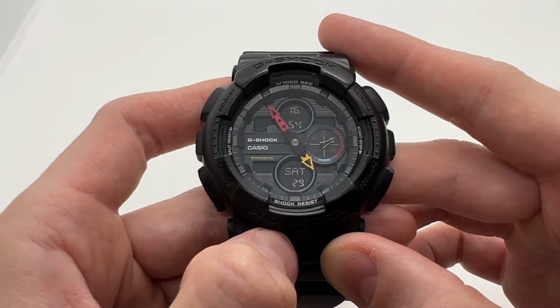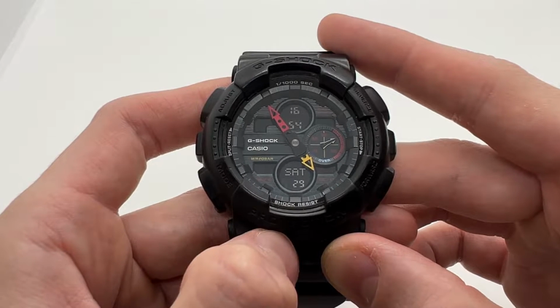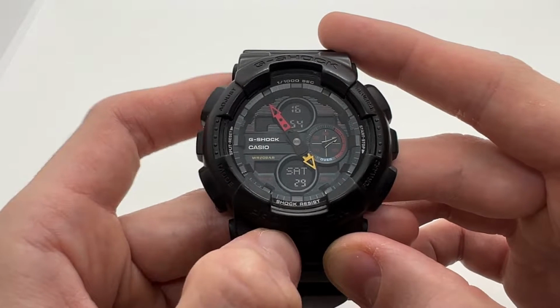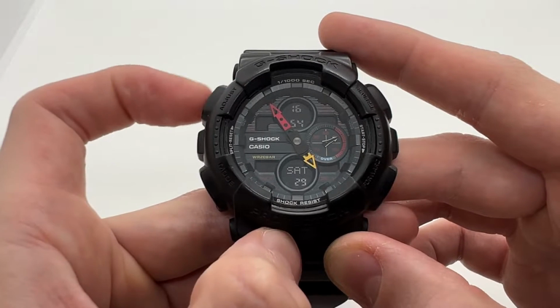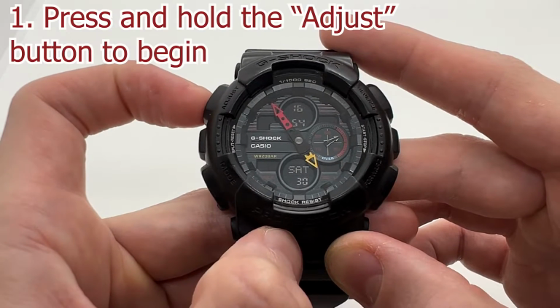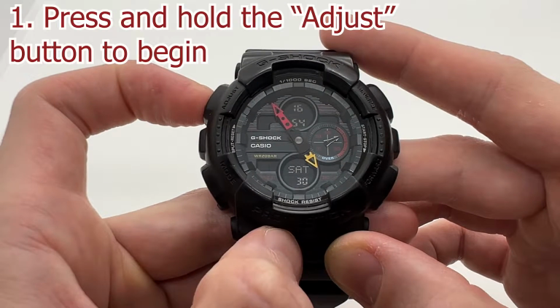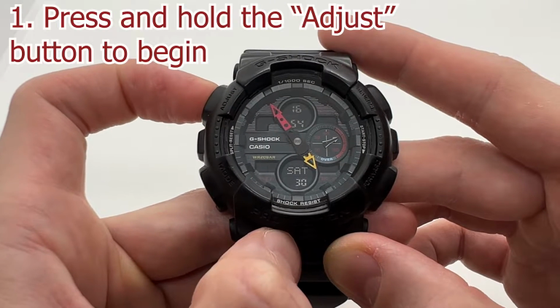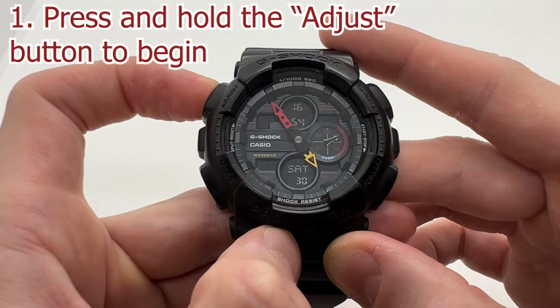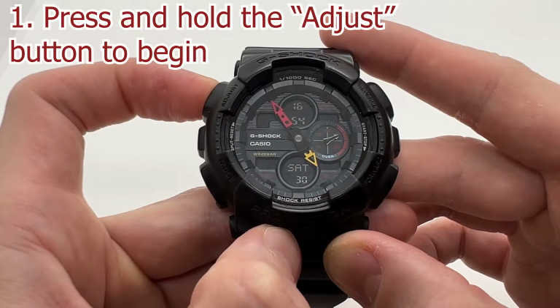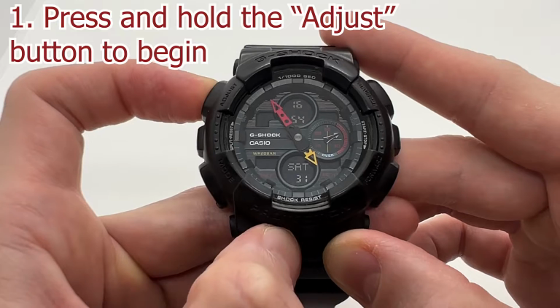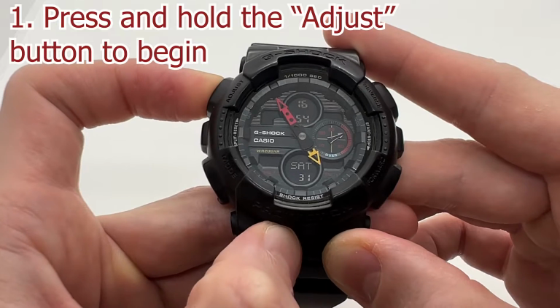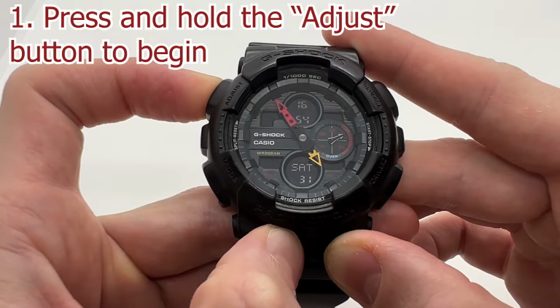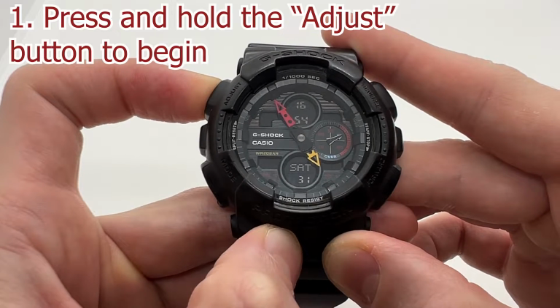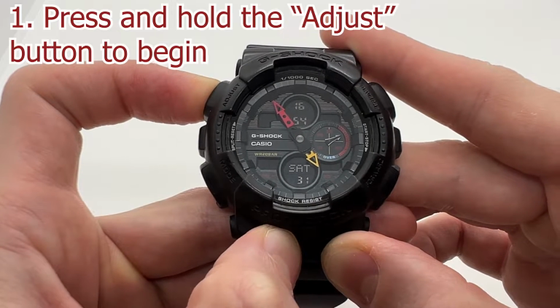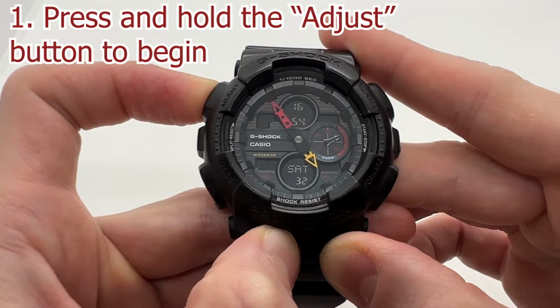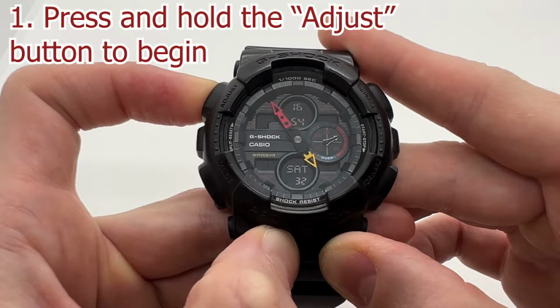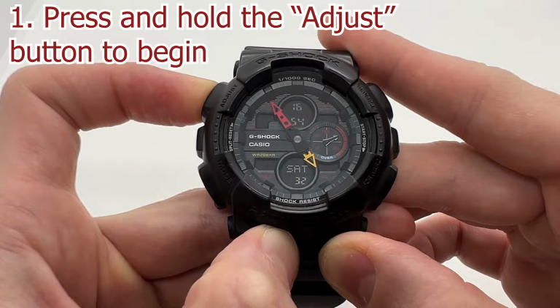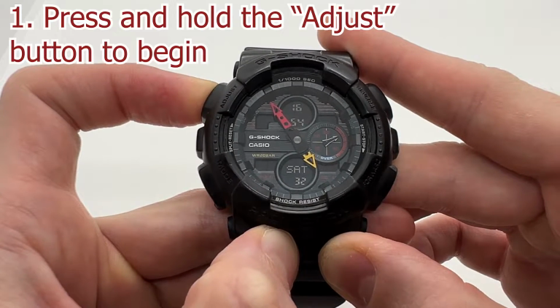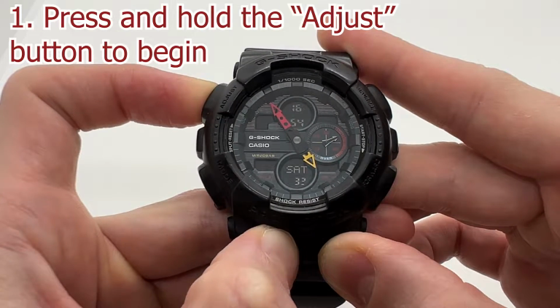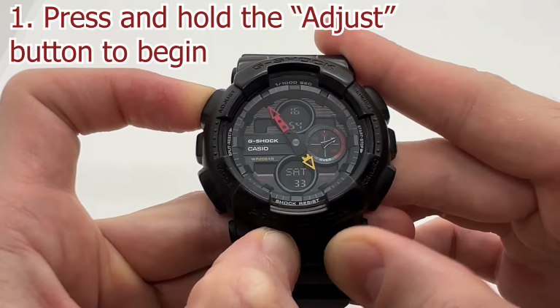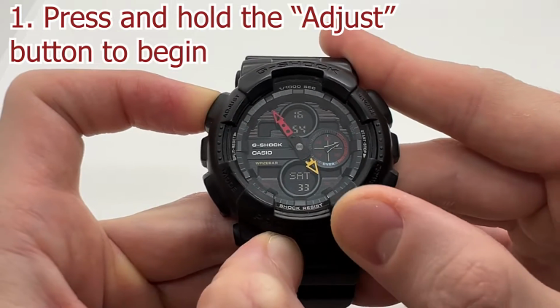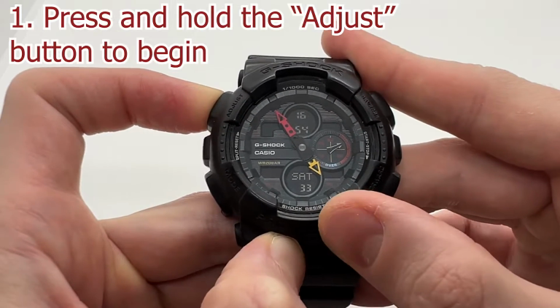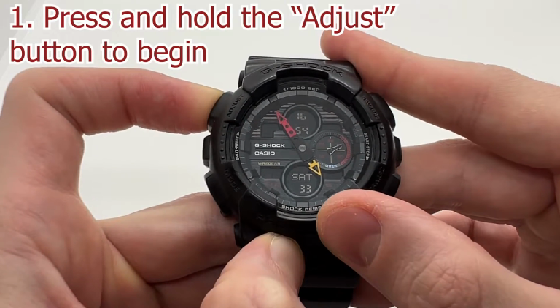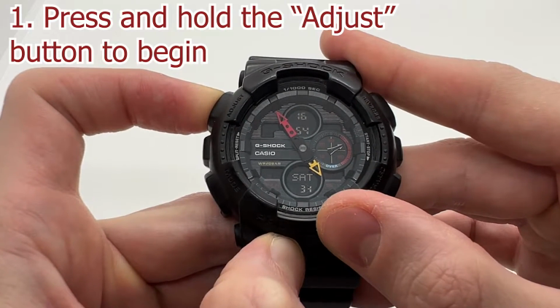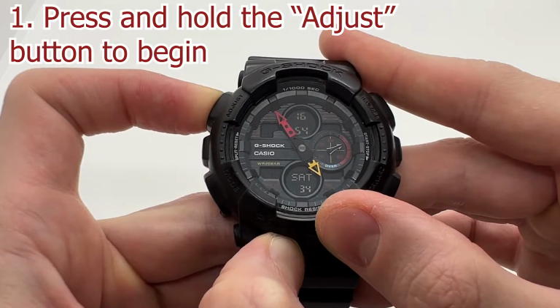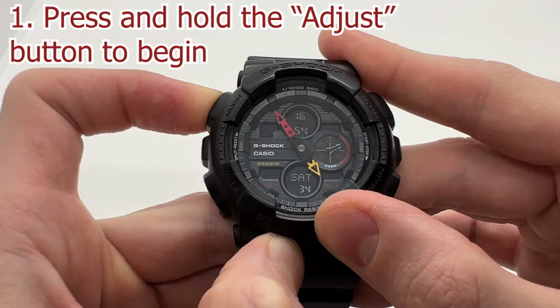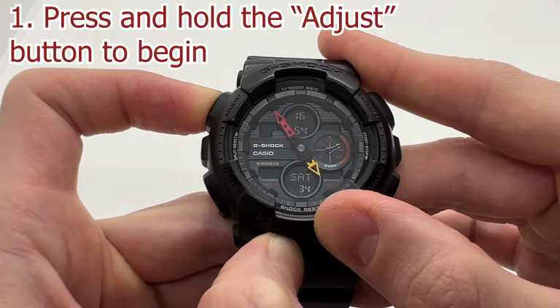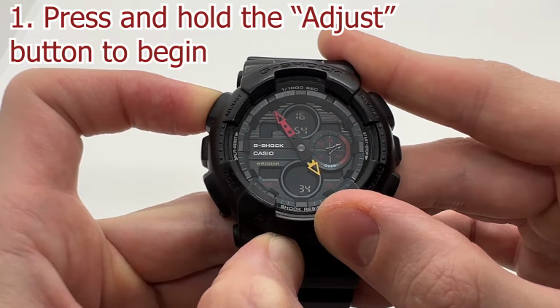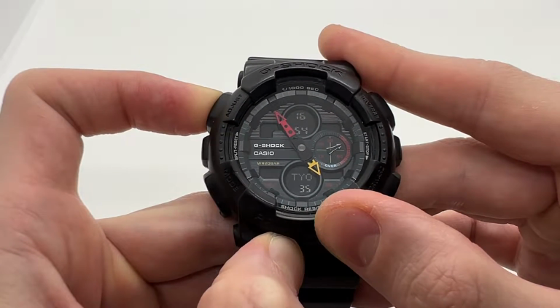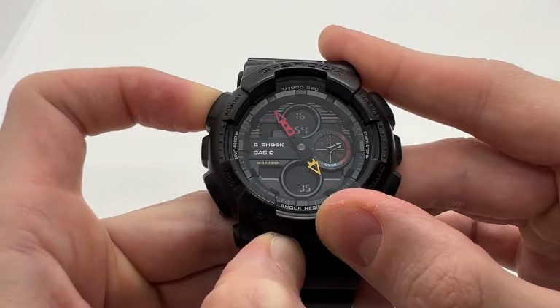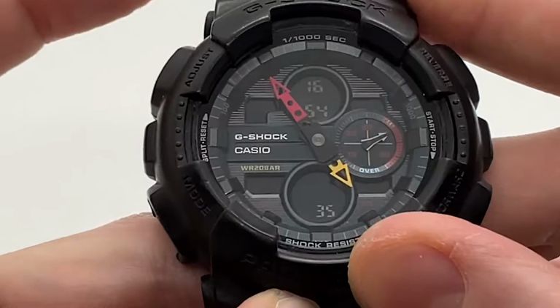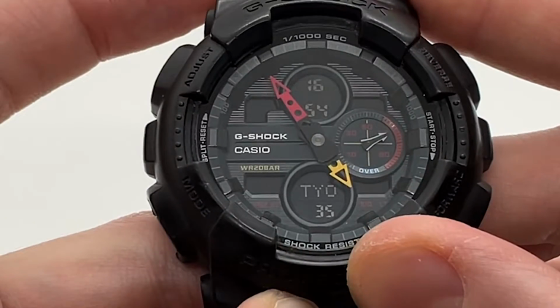First, what you want to do is press and hold the adjust button until you will see this sub-dial ticking.